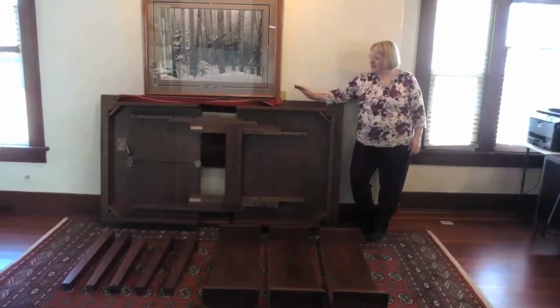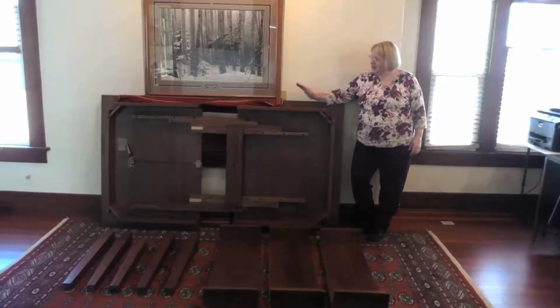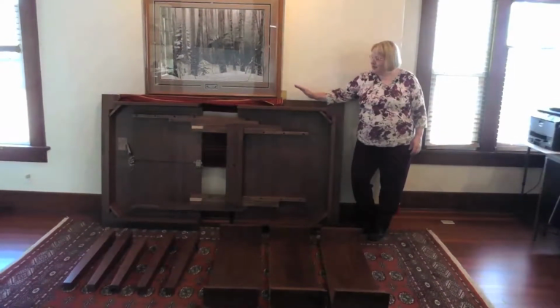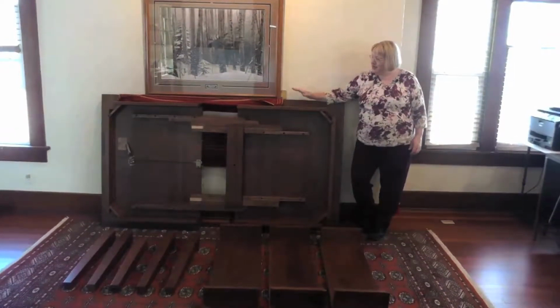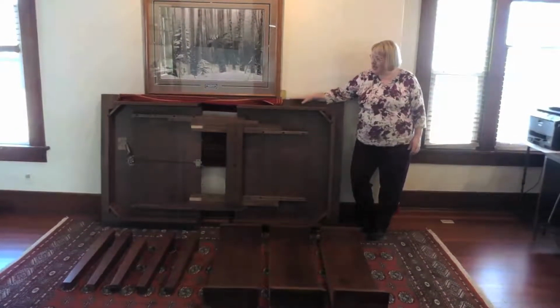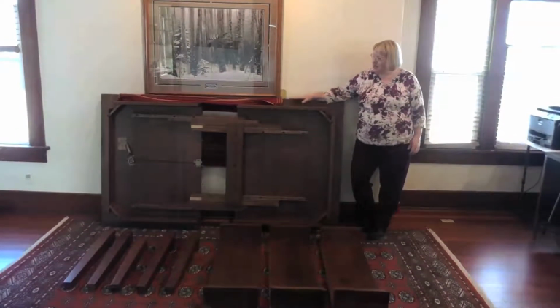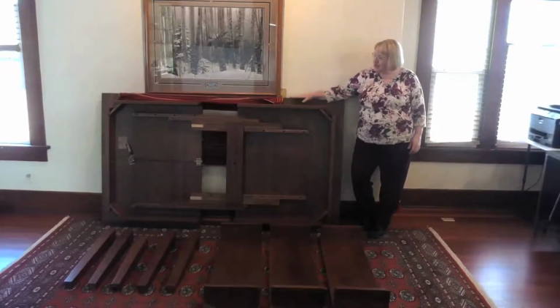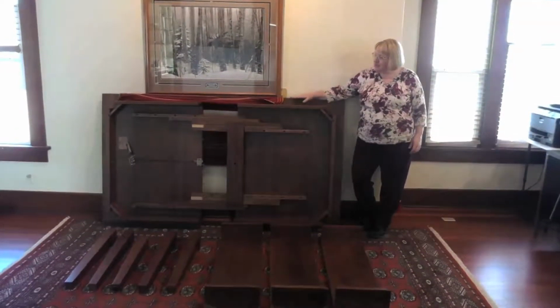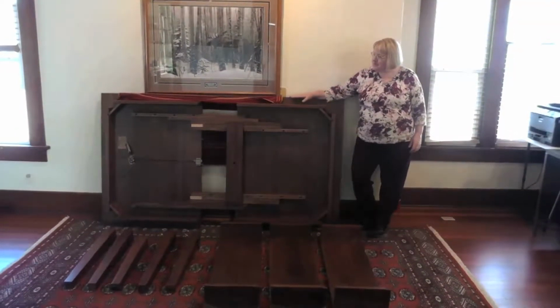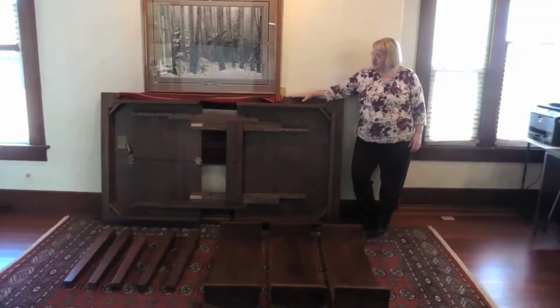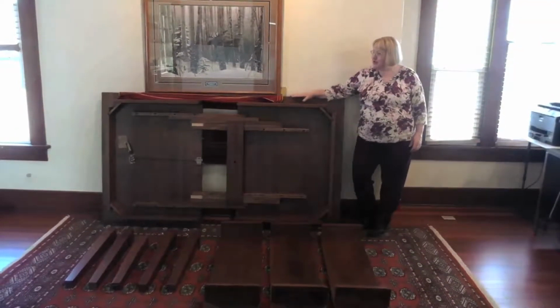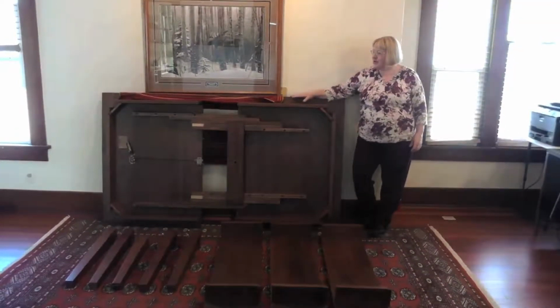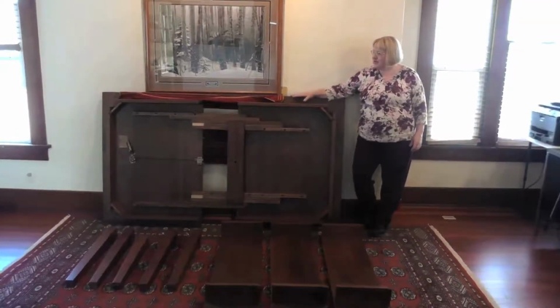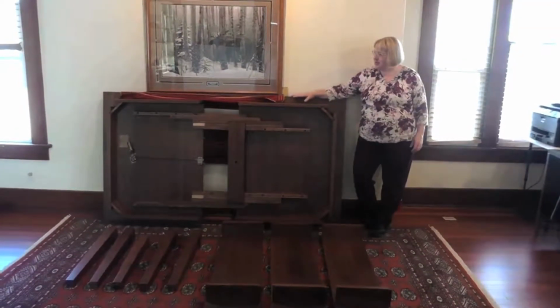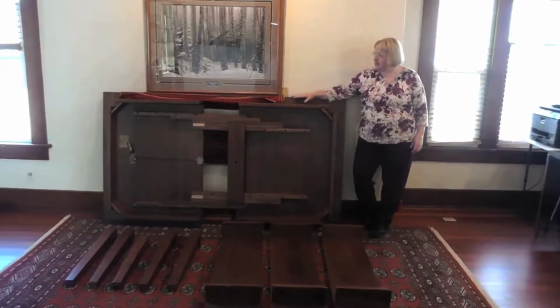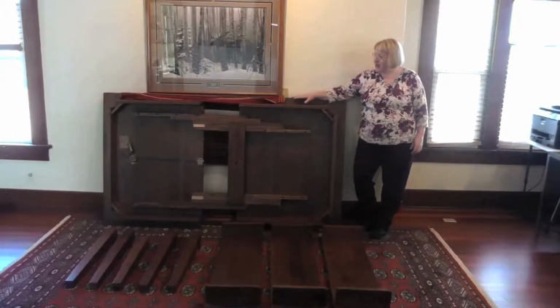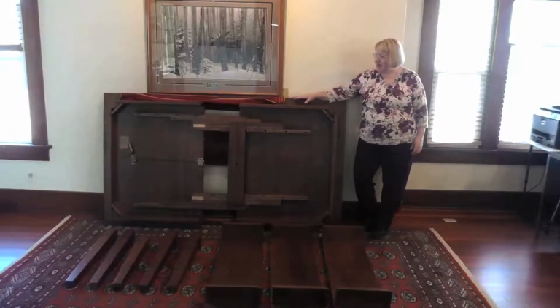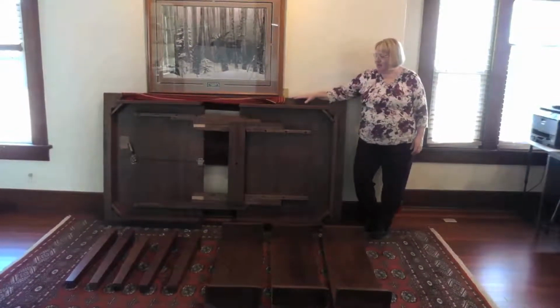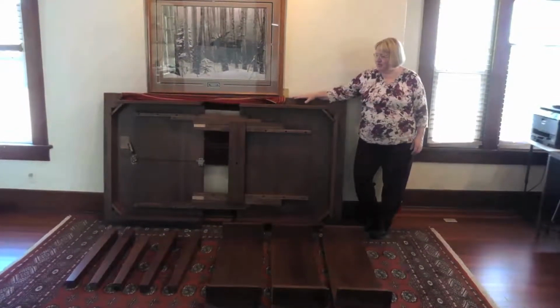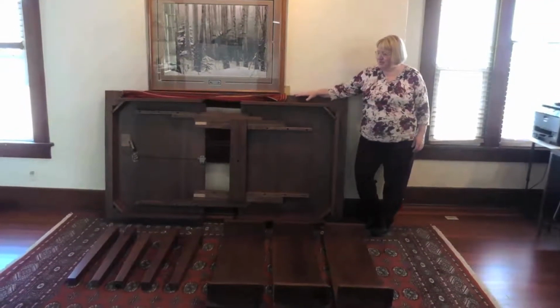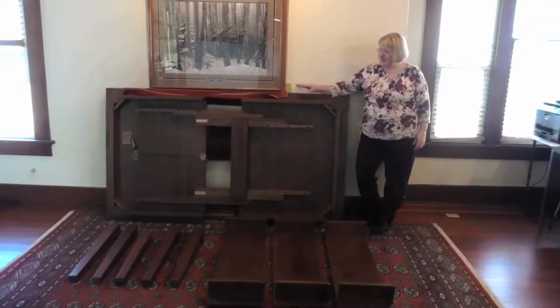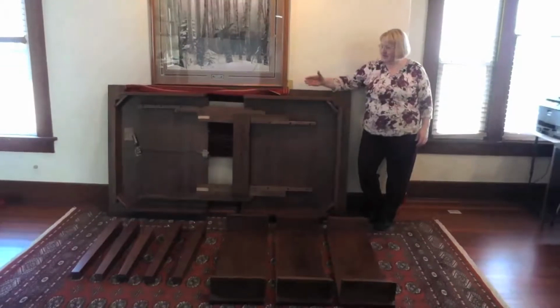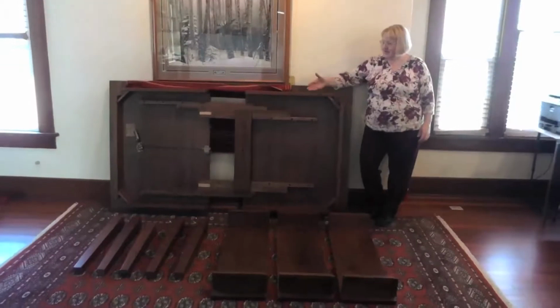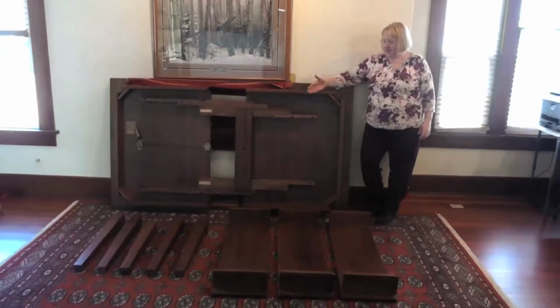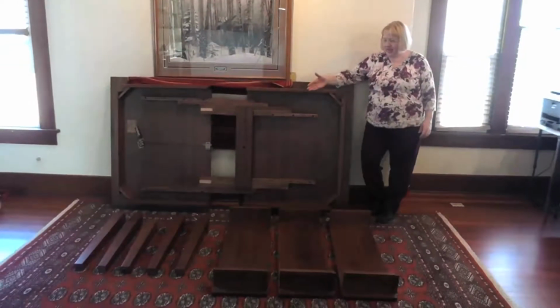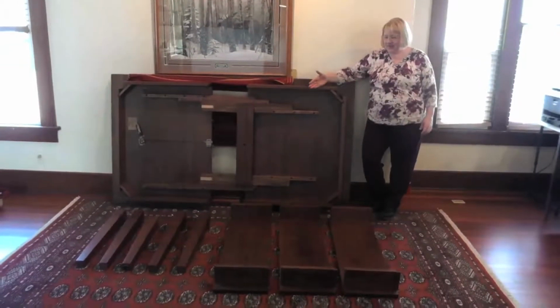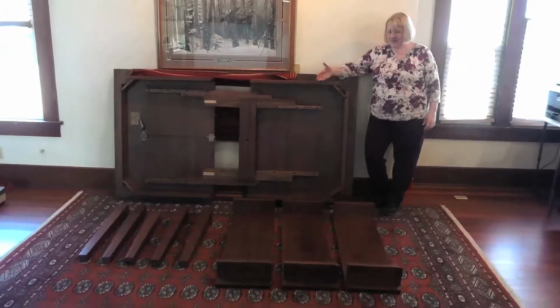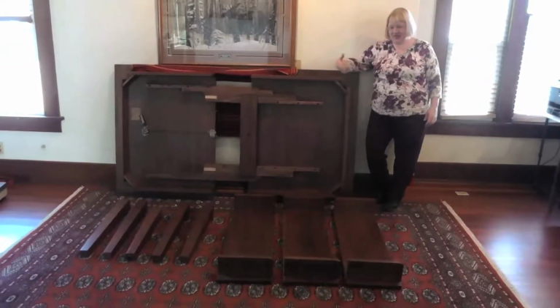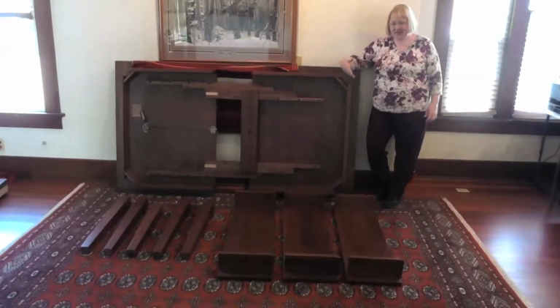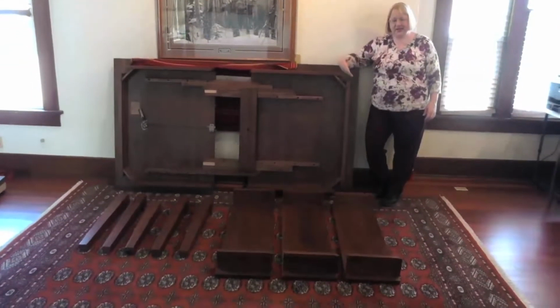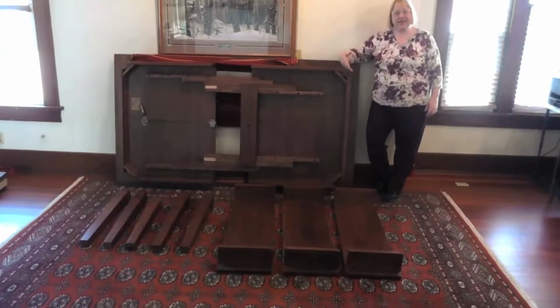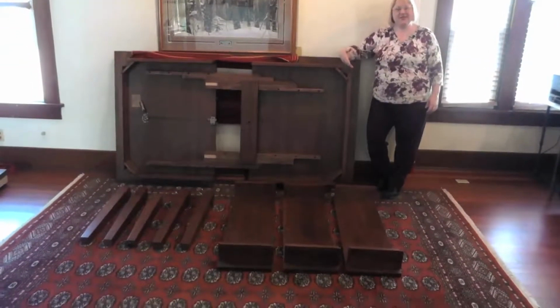The table comes in a fully assembled top, the legs, and the leaves.